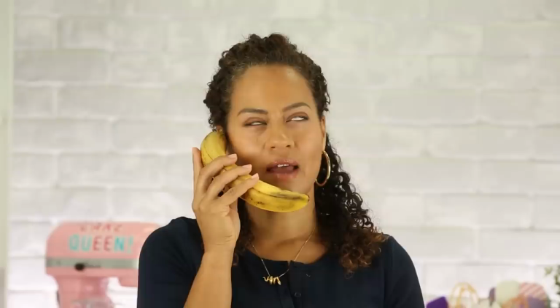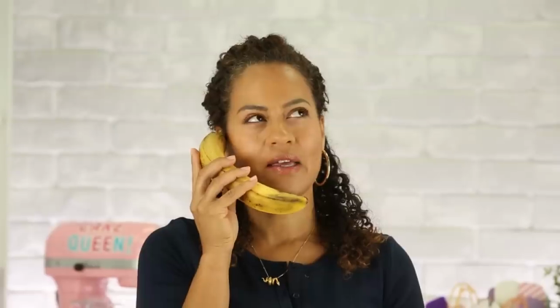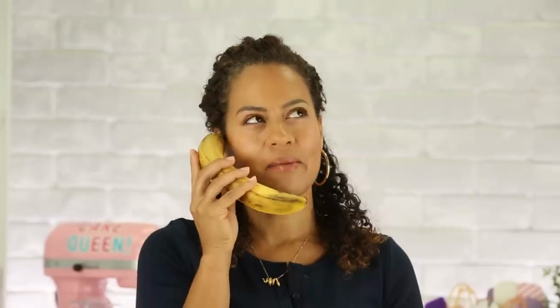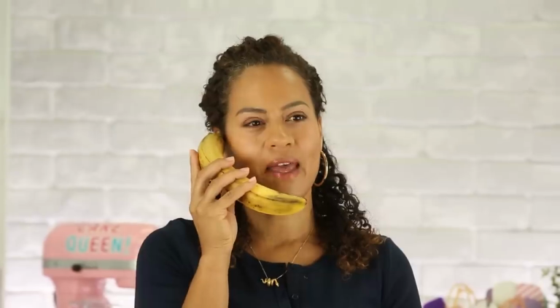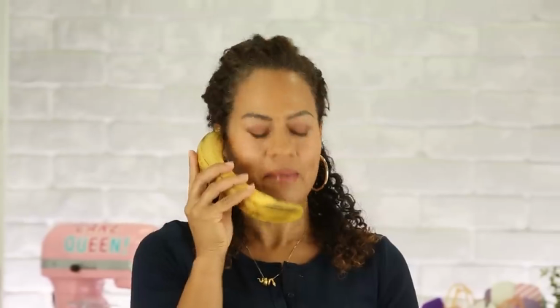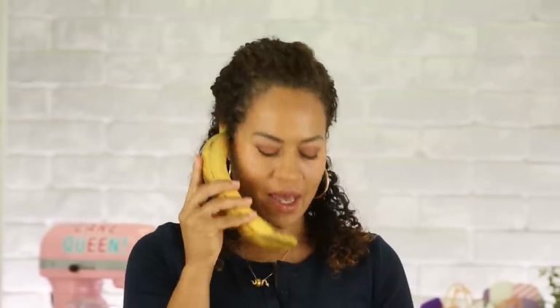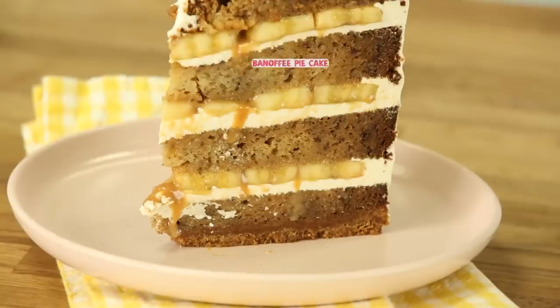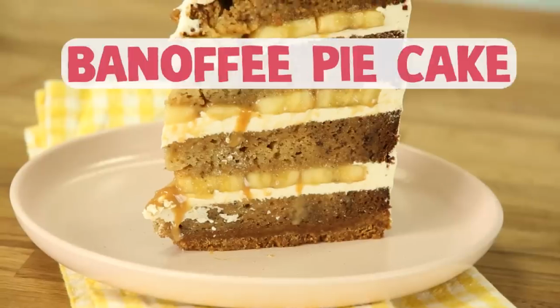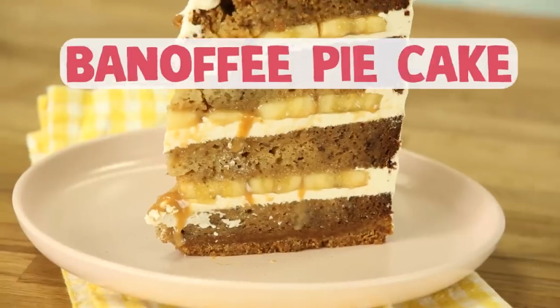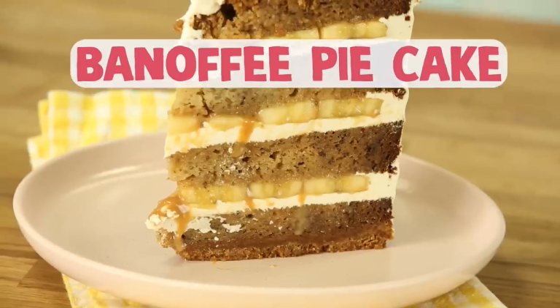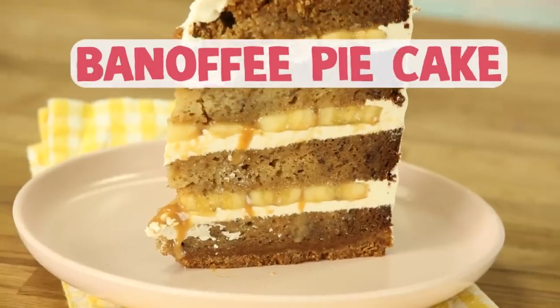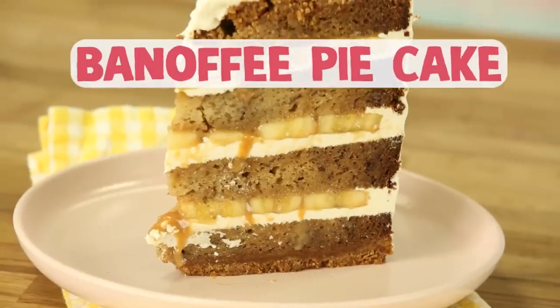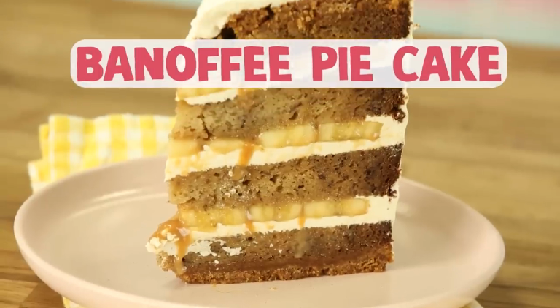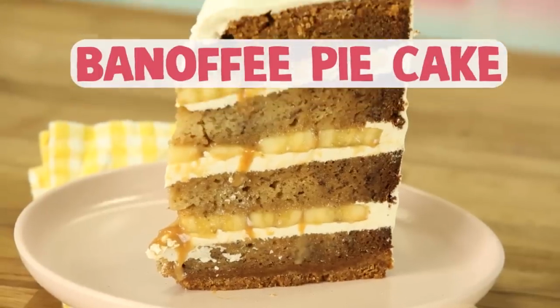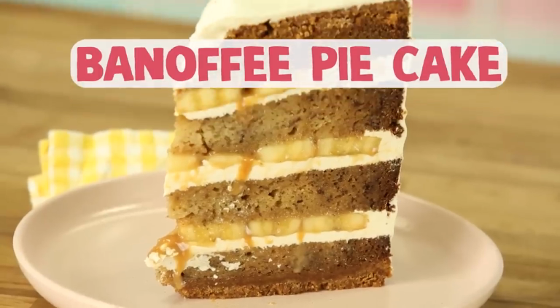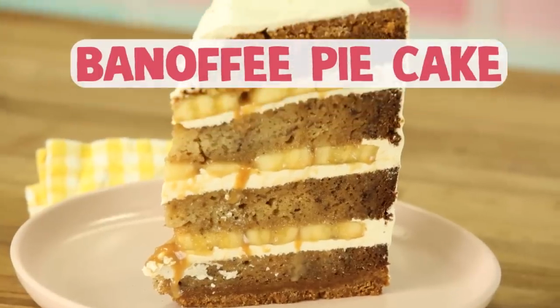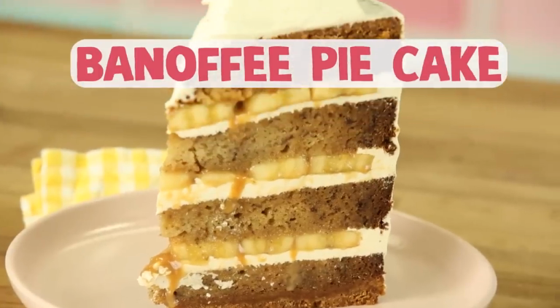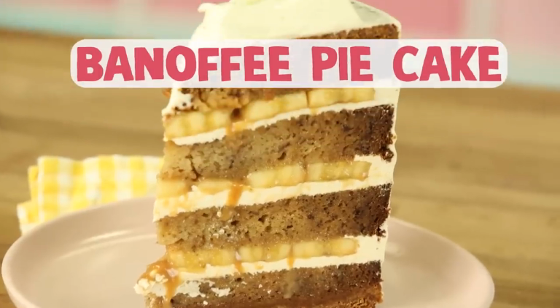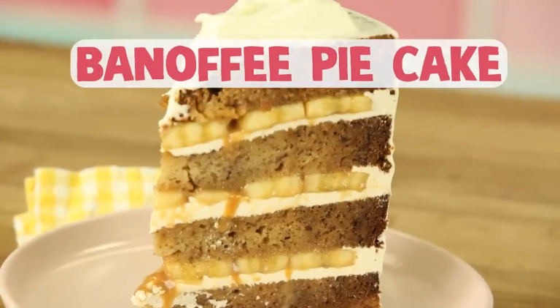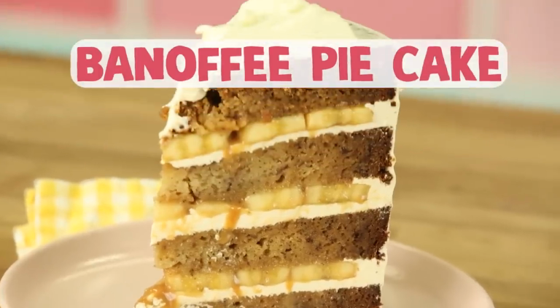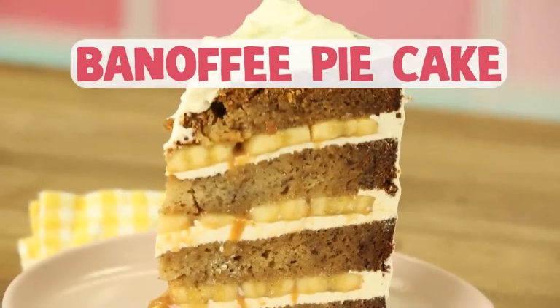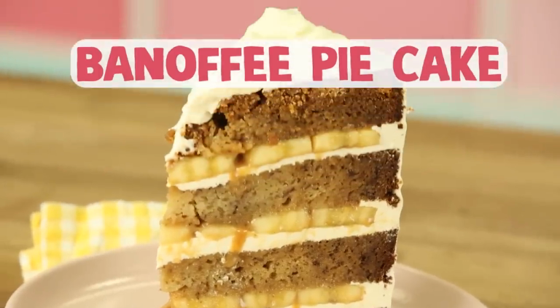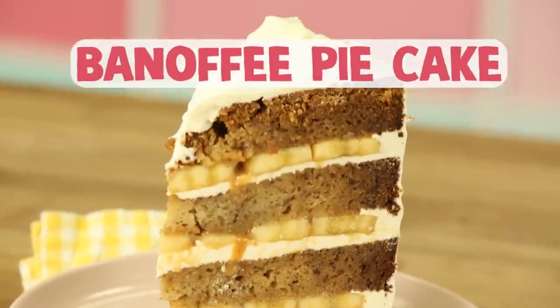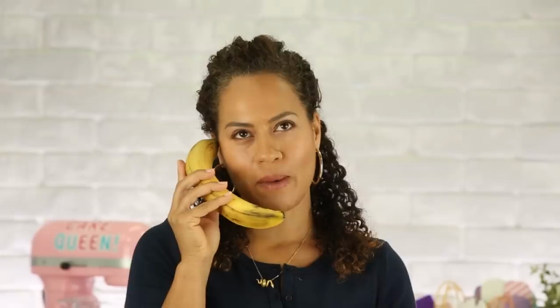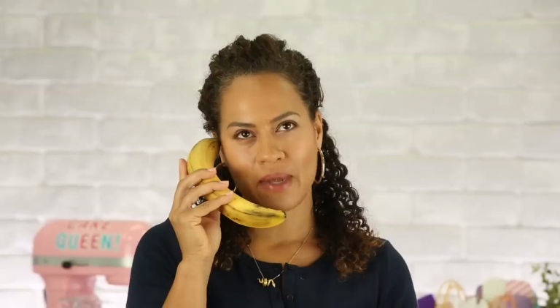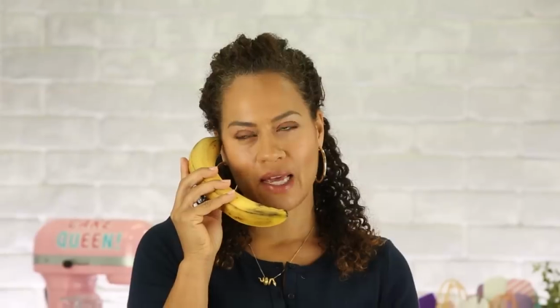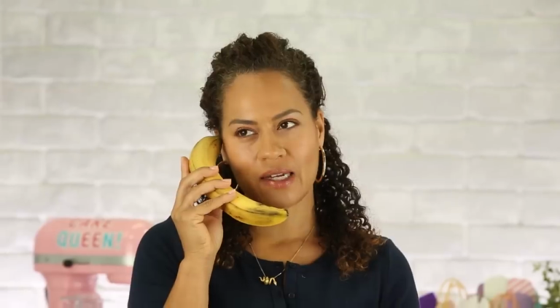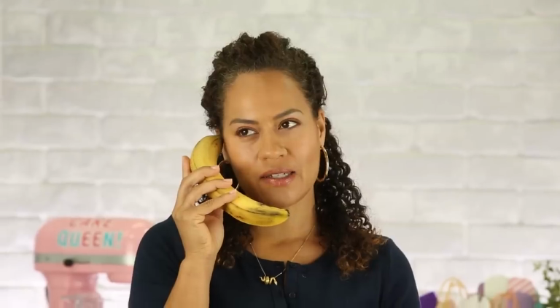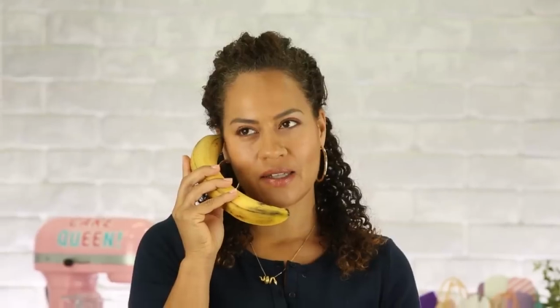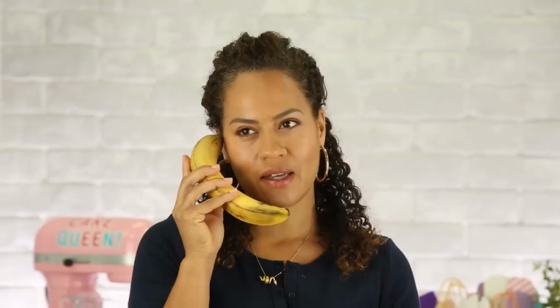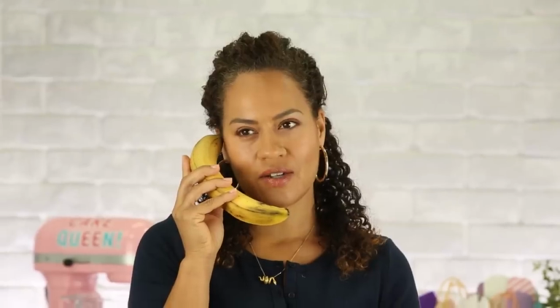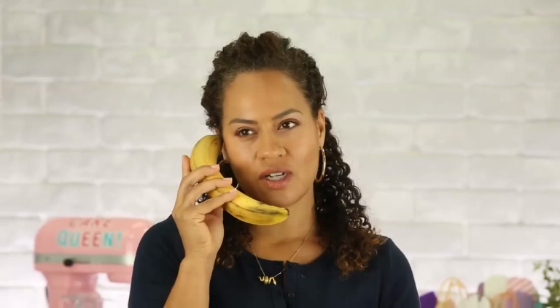I'm going to make my banoffee pie cake because I have a lot of overripe bananas in the kitchen.